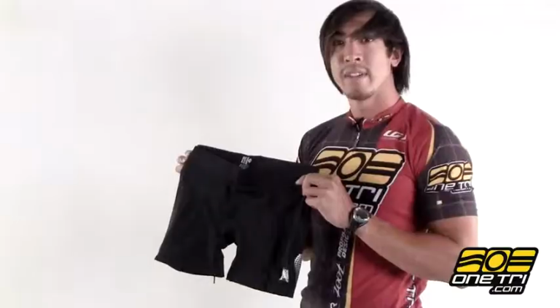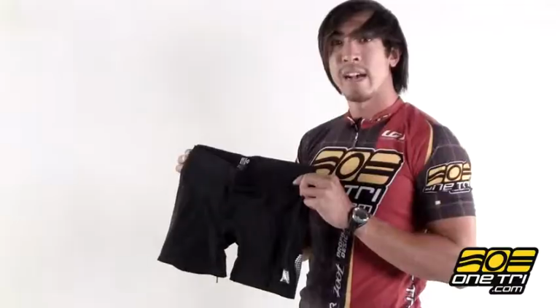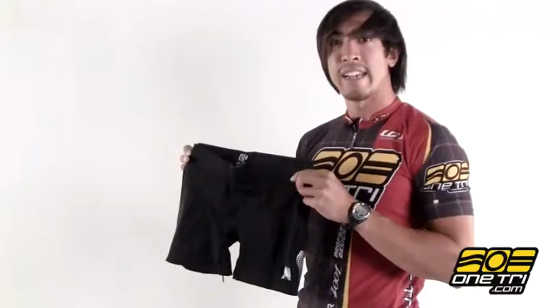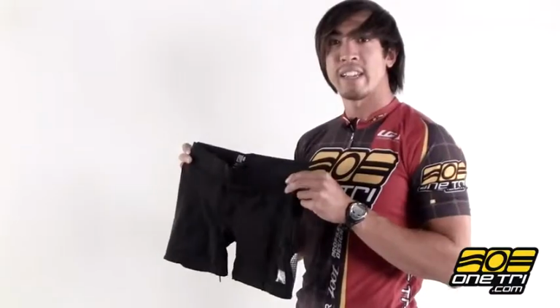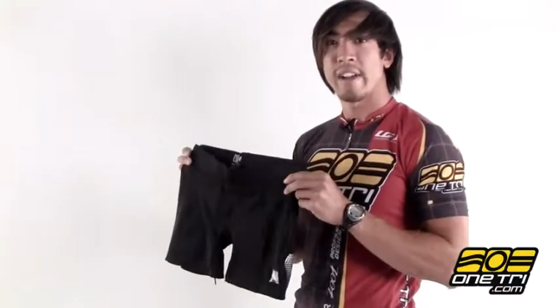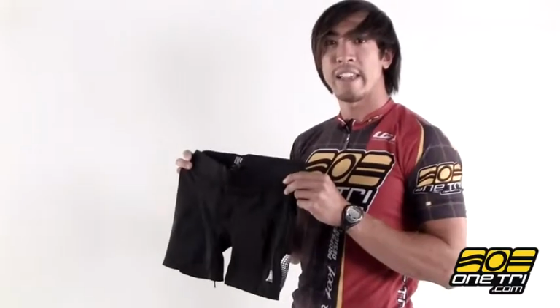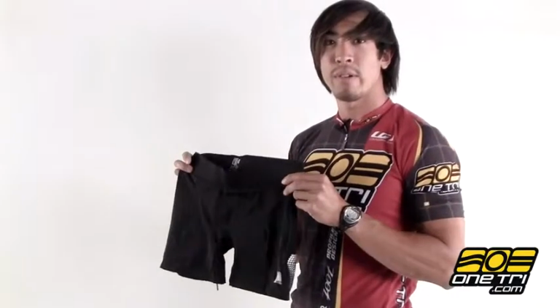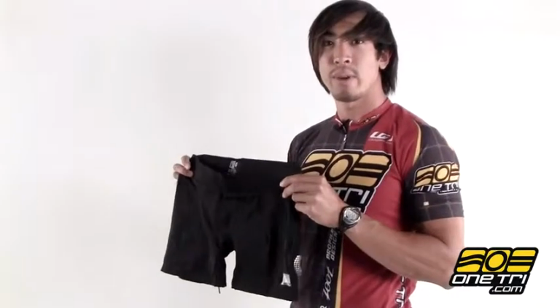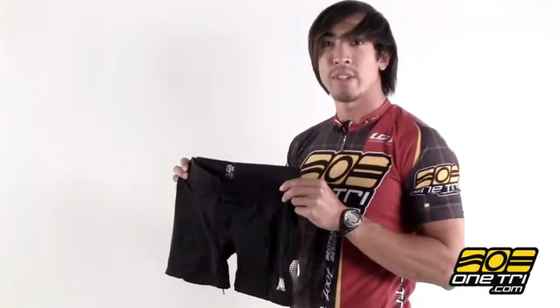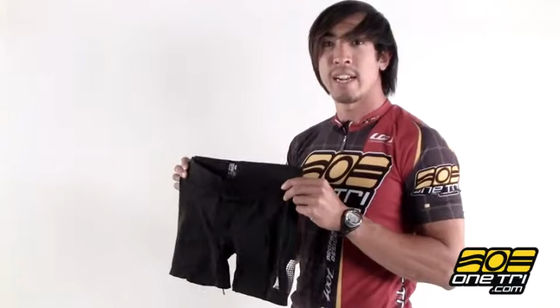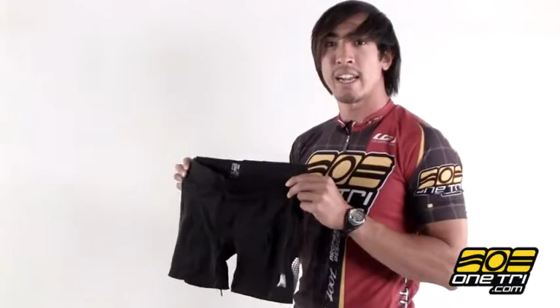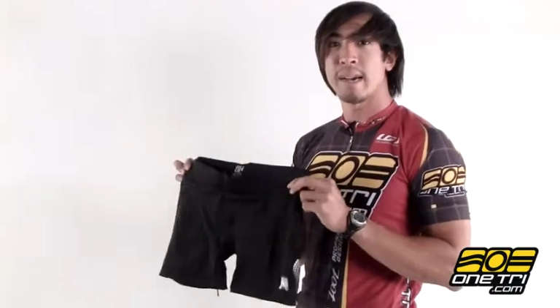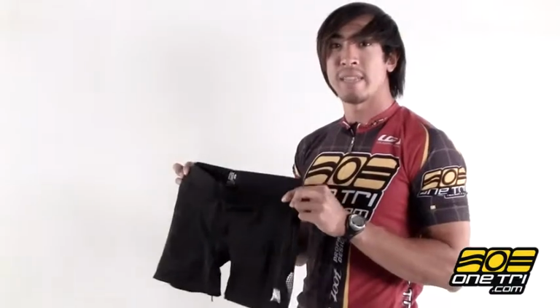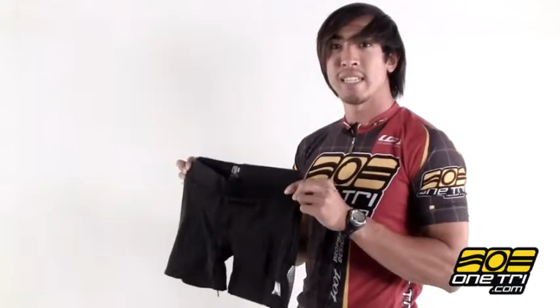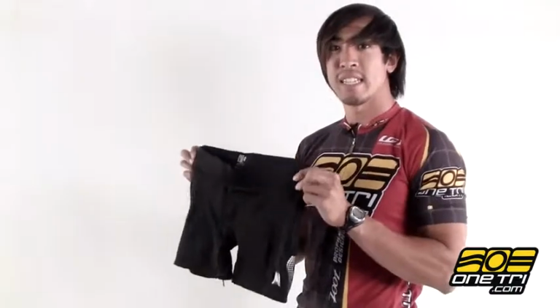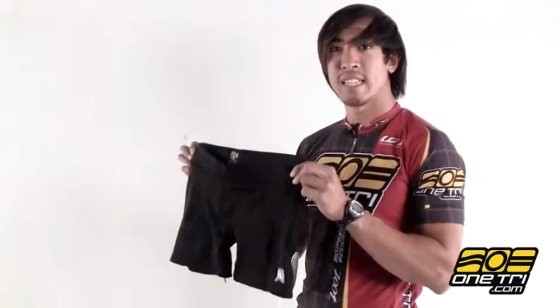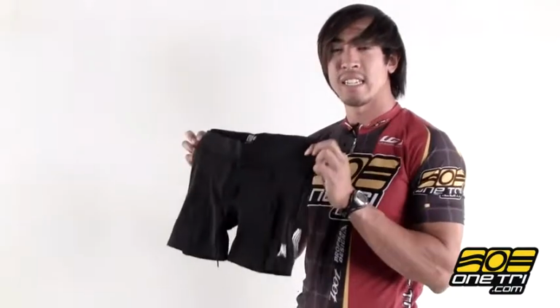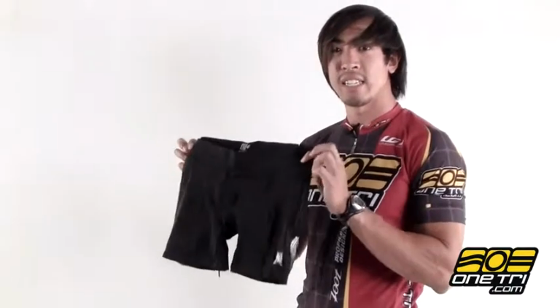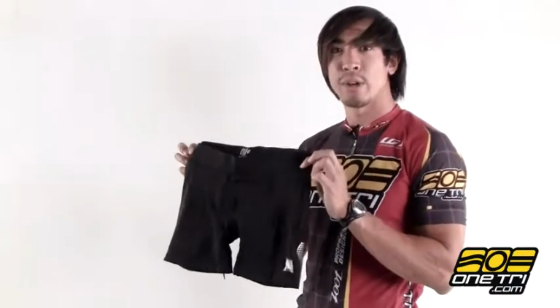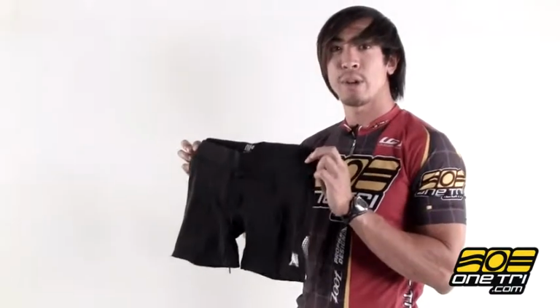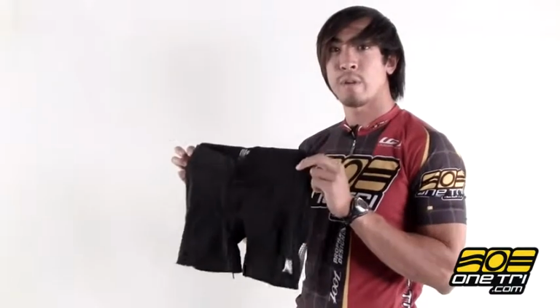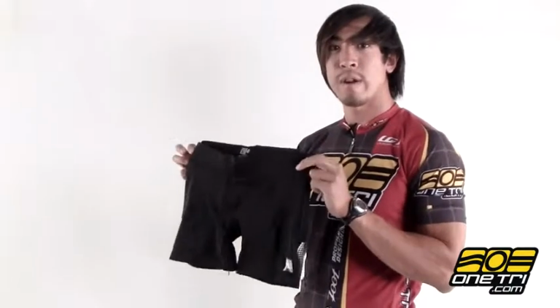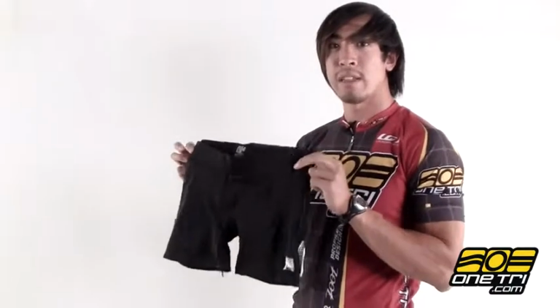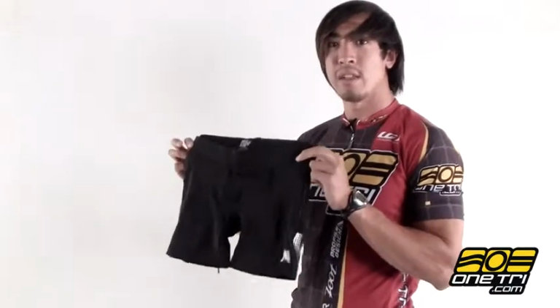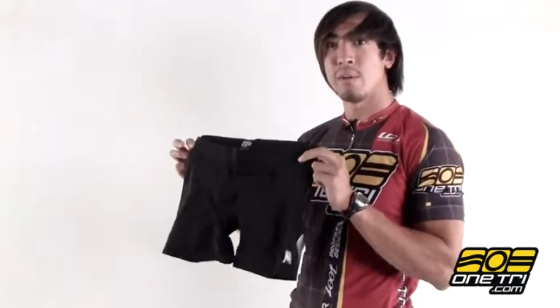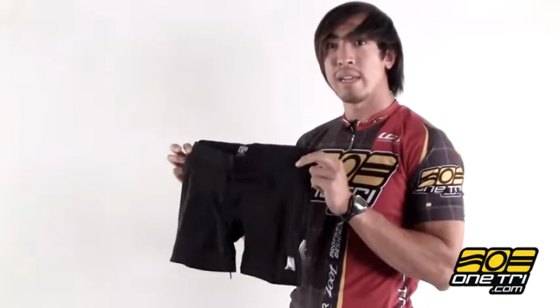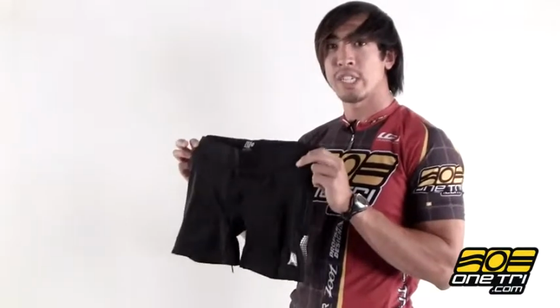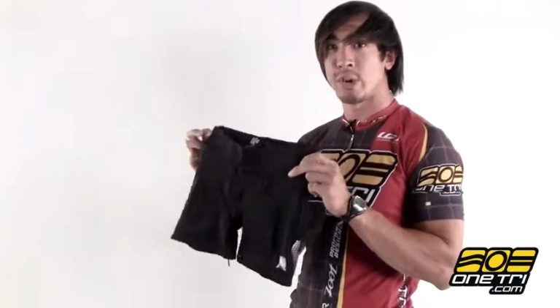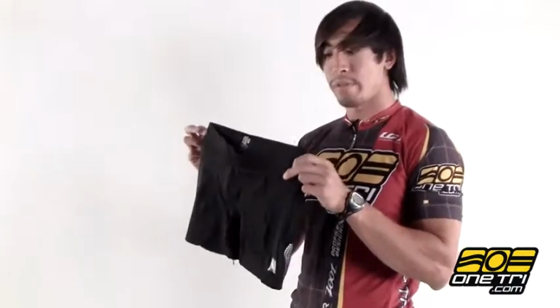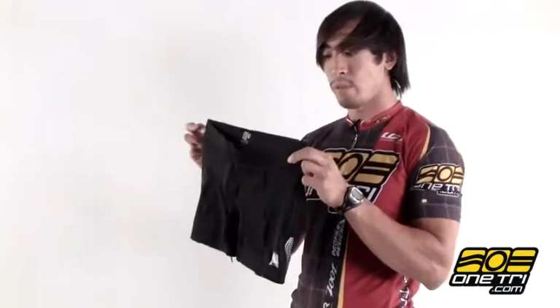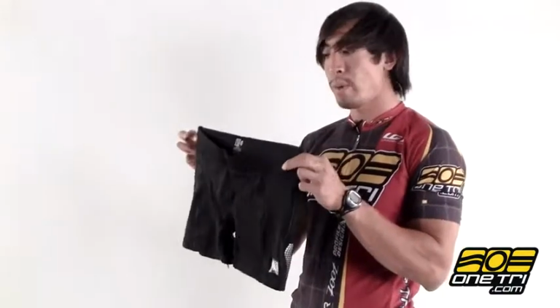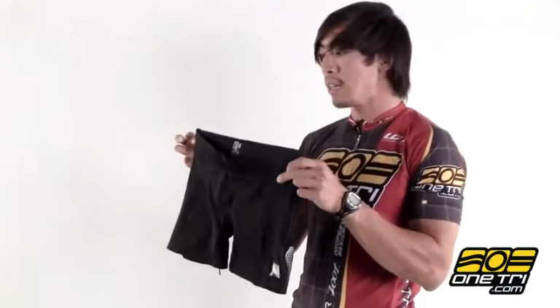Hi, Greg here with OneTry.com, and this is the DeSoto Carrera low rise short for women.